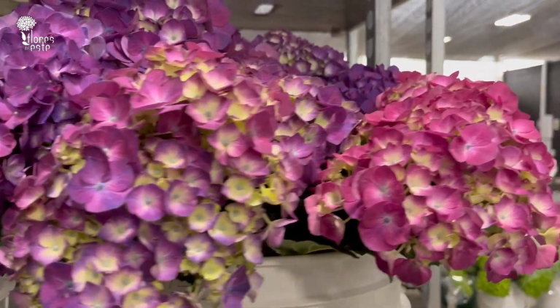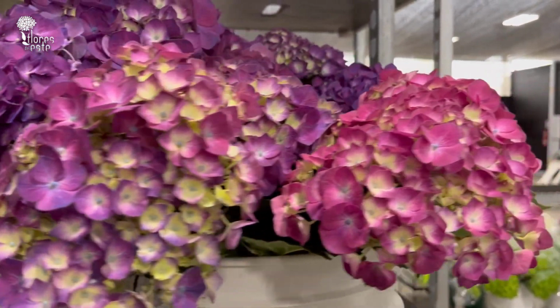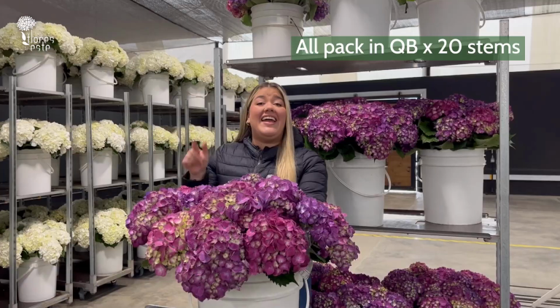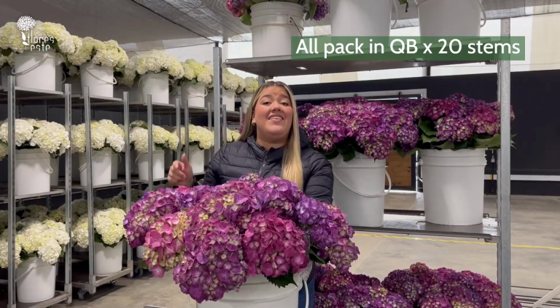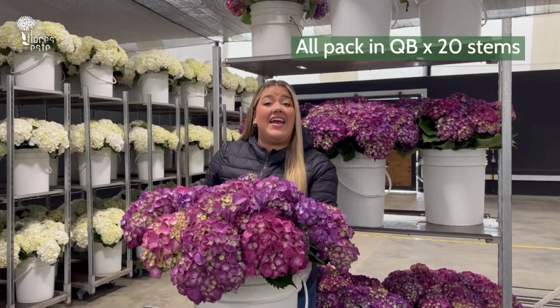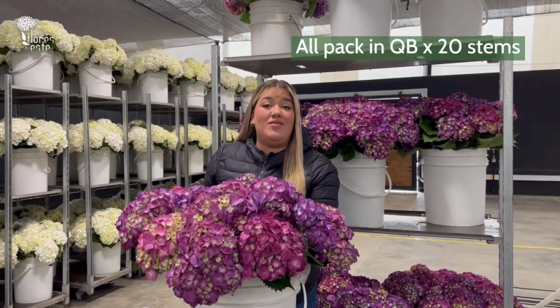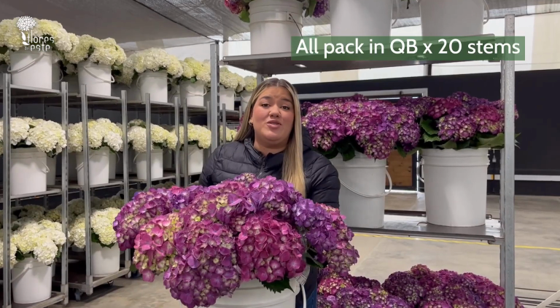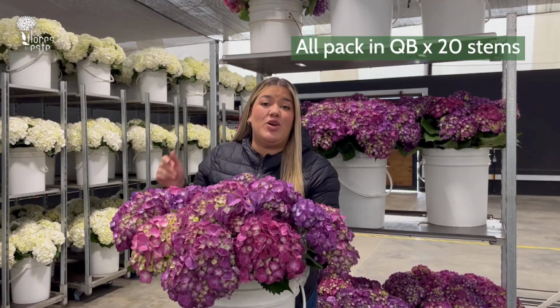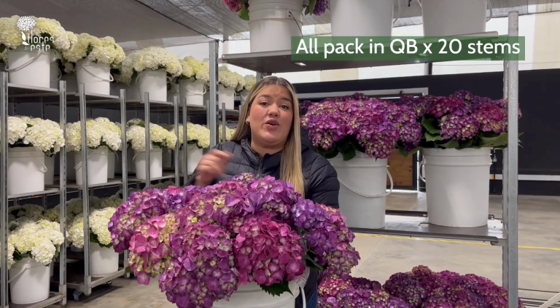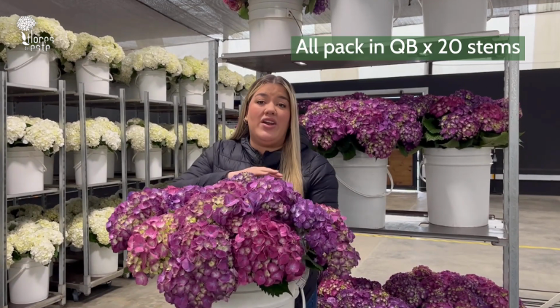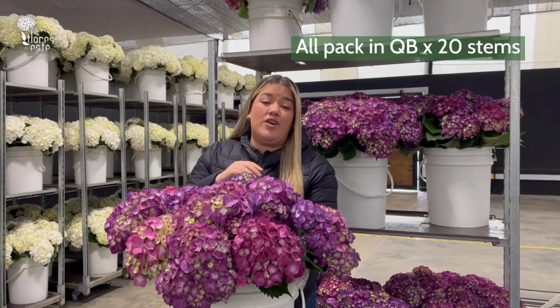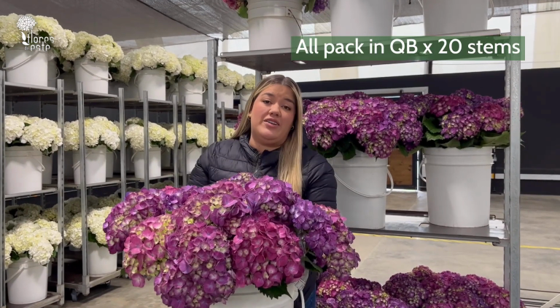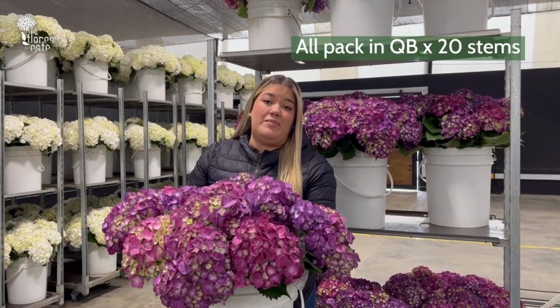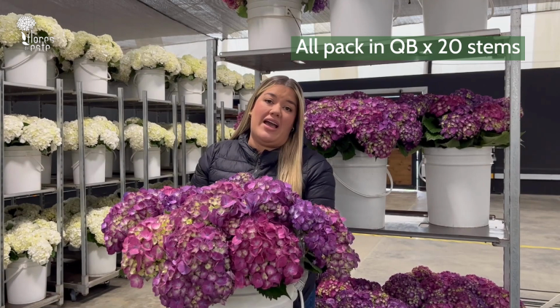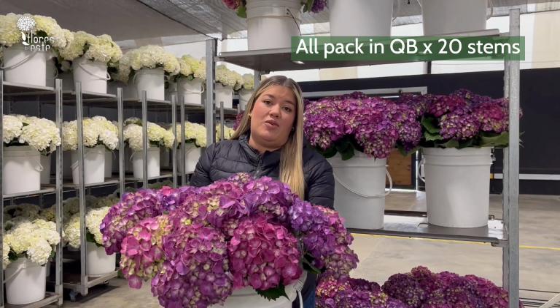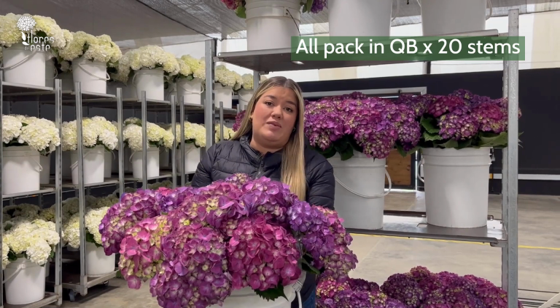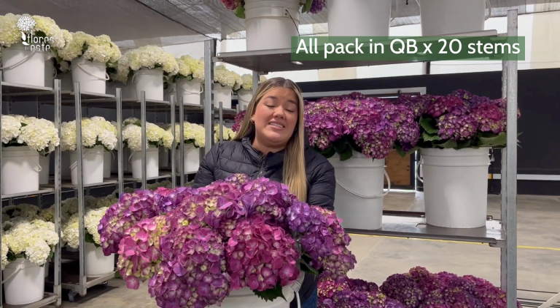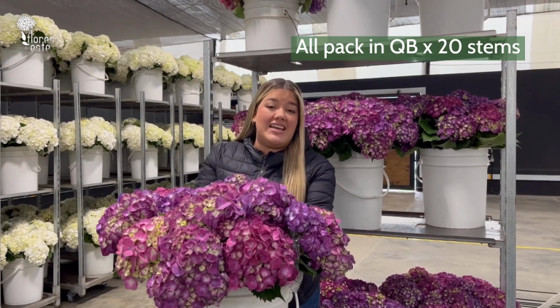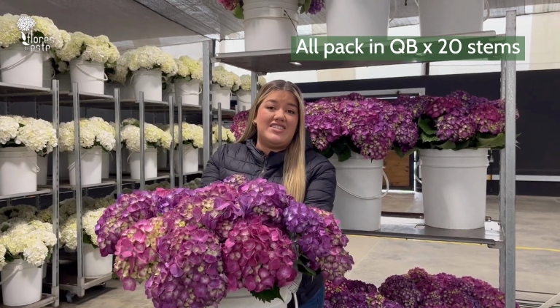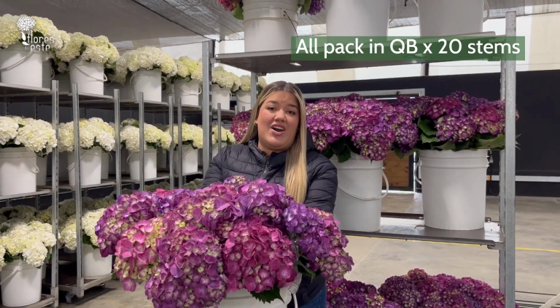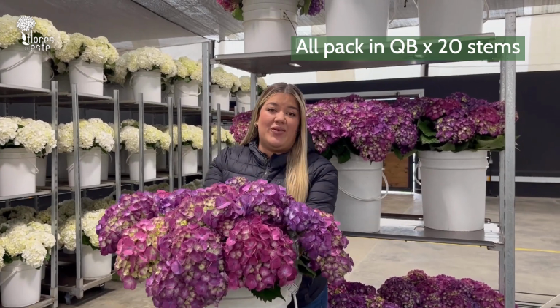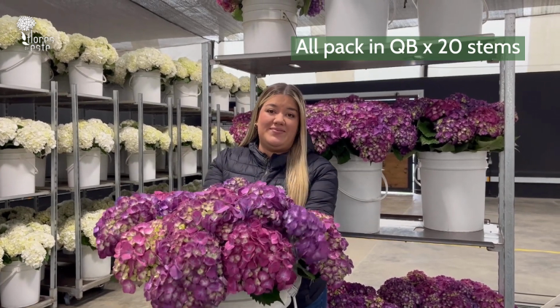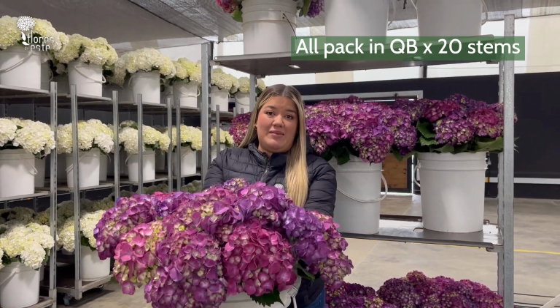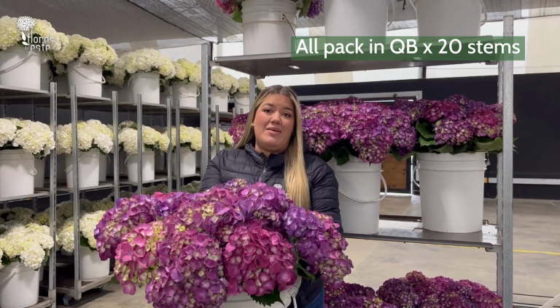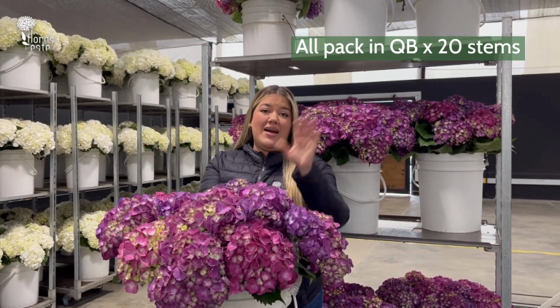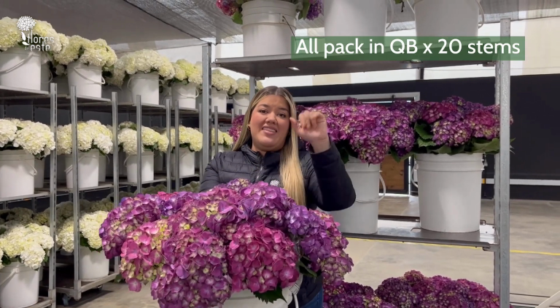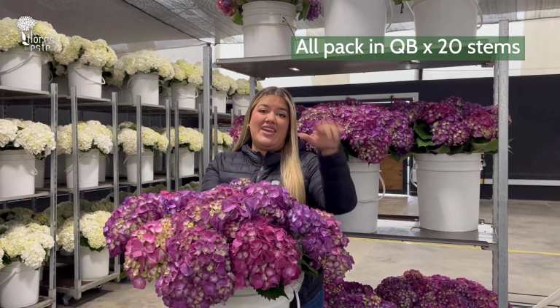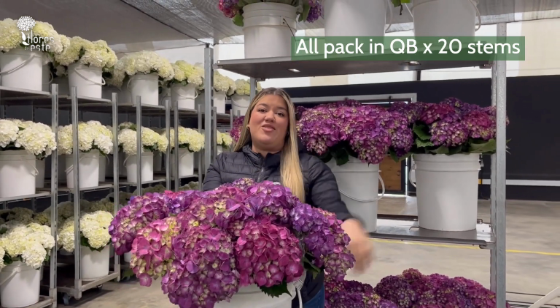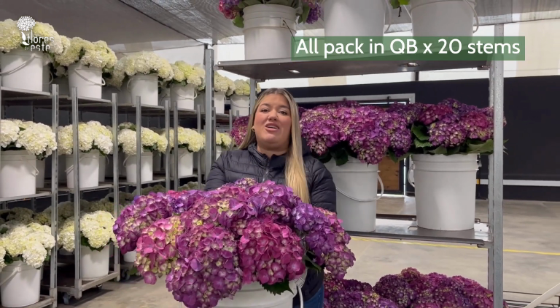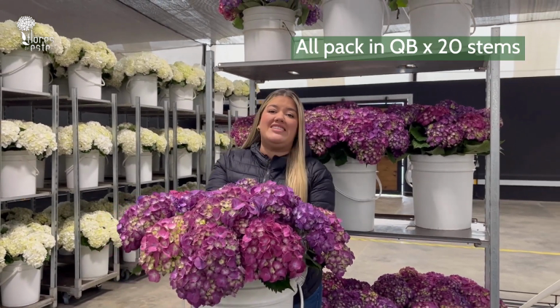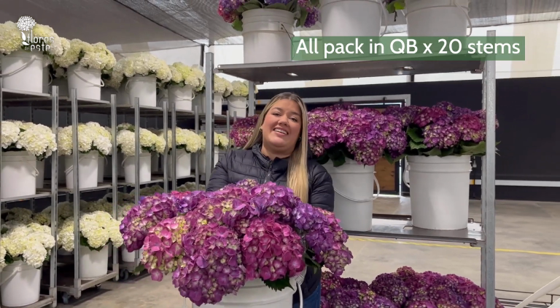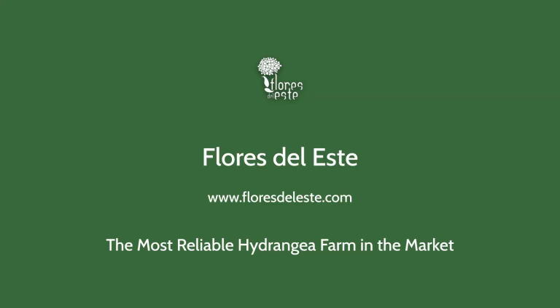They are available so you can order them now. Please let us know. Bye bye and thank you for watching us.